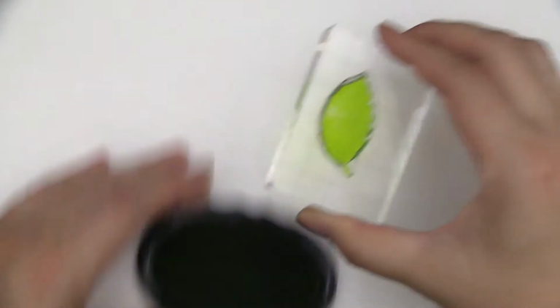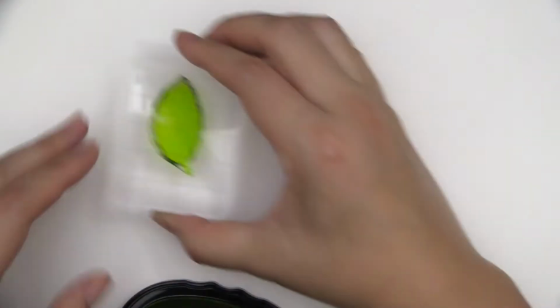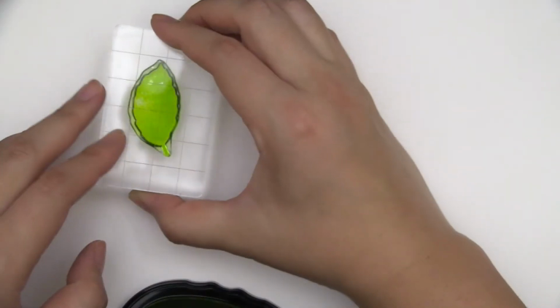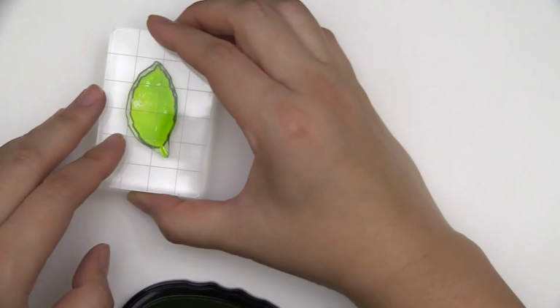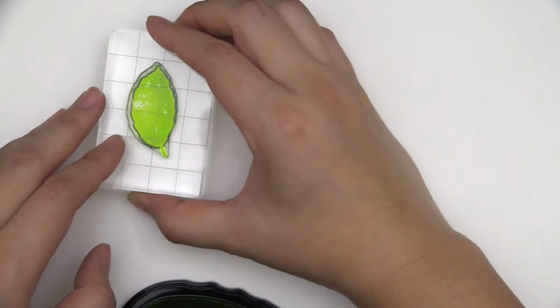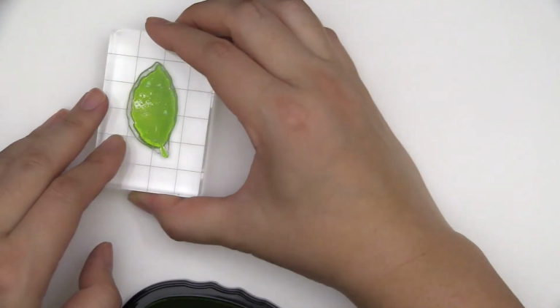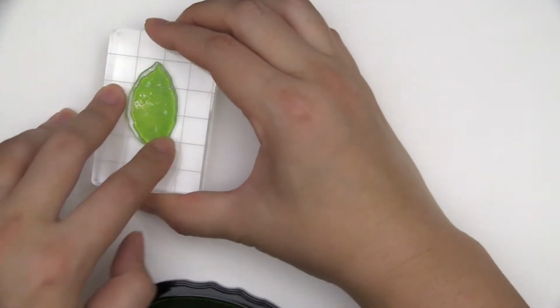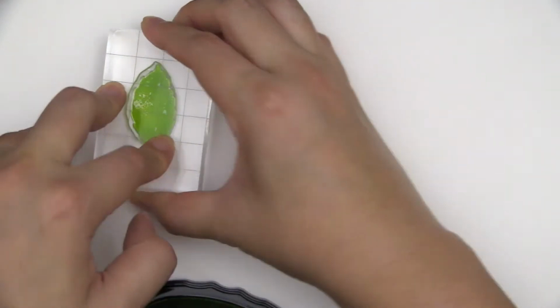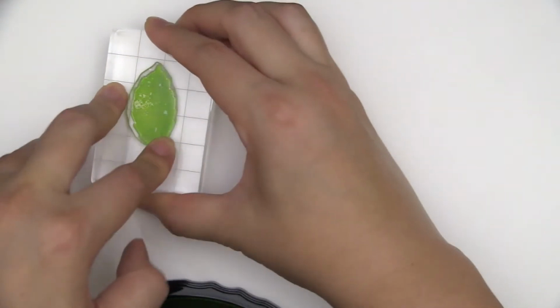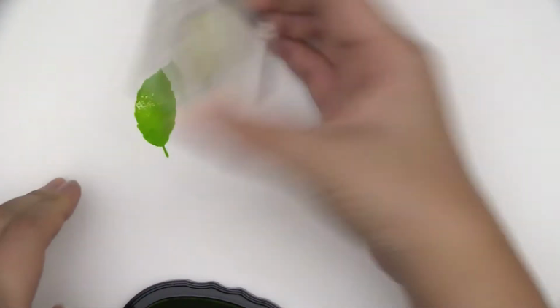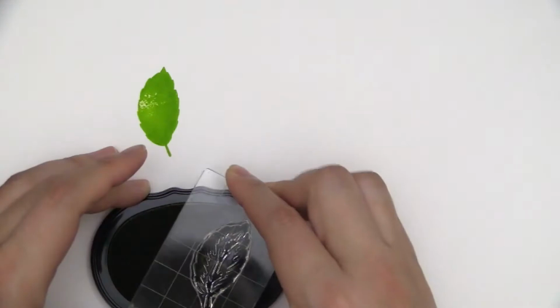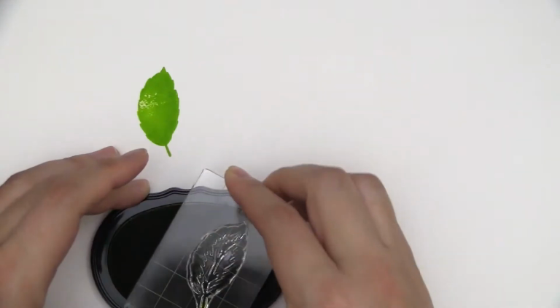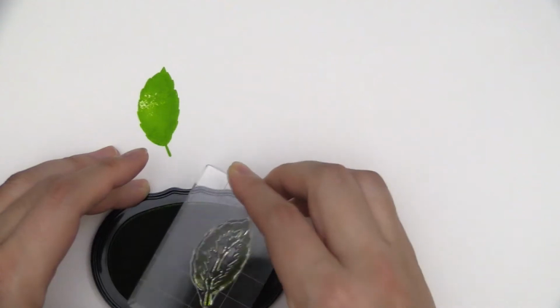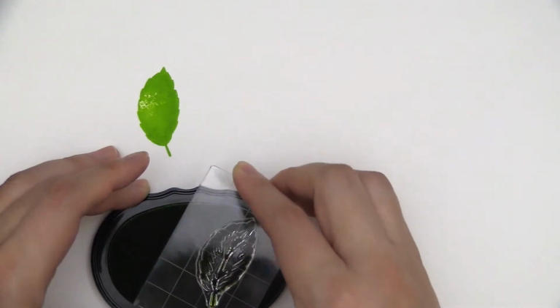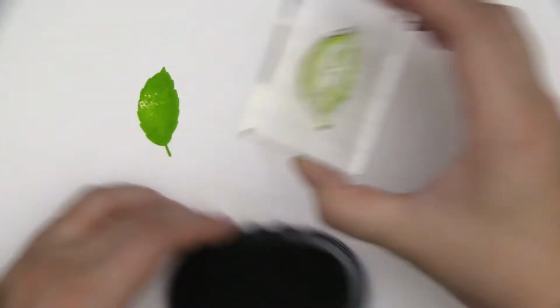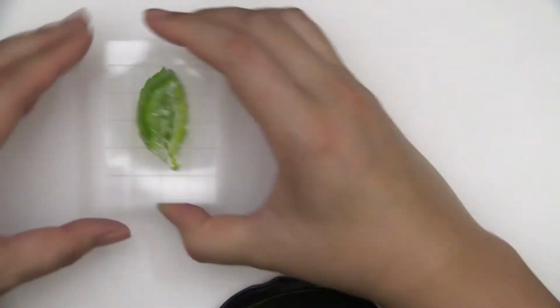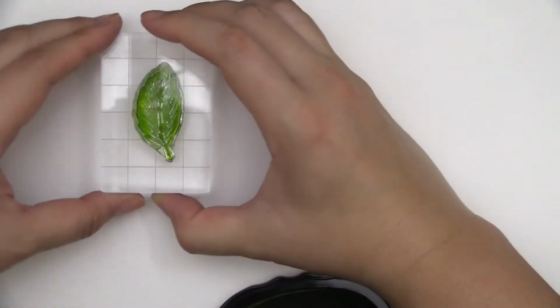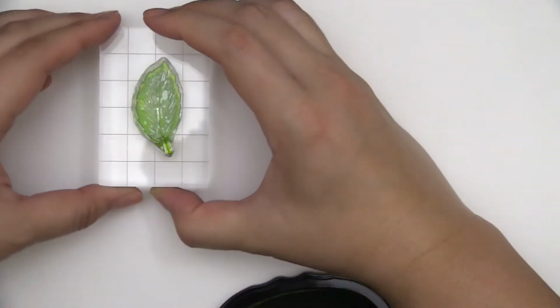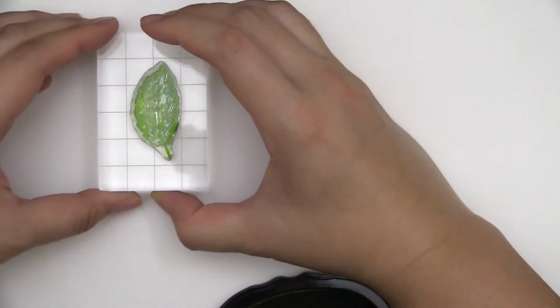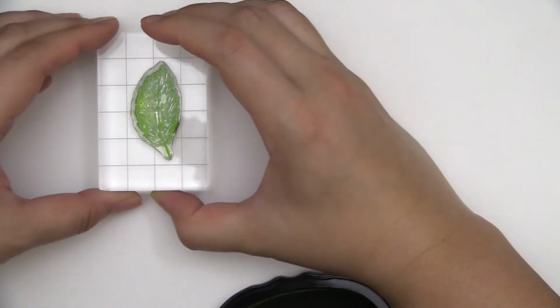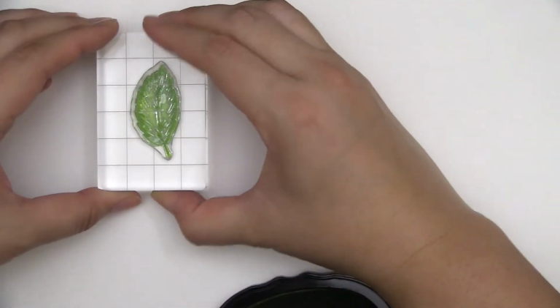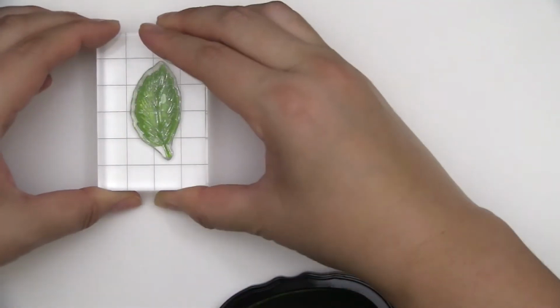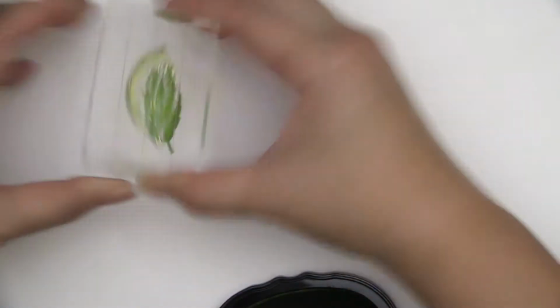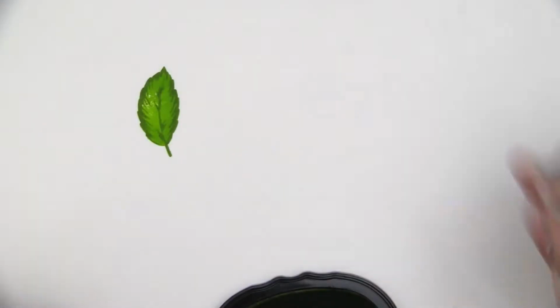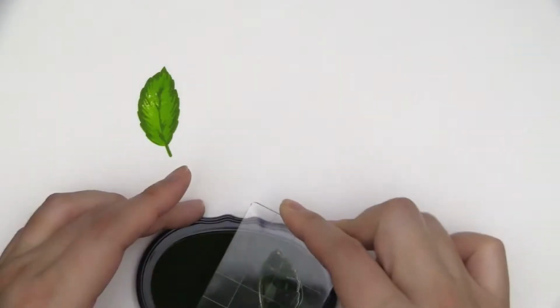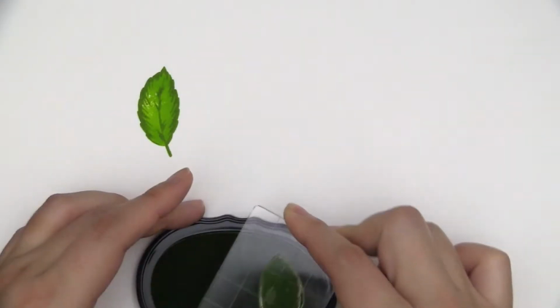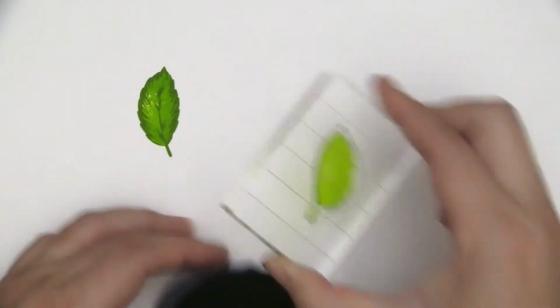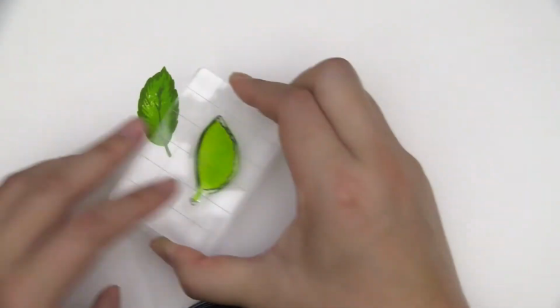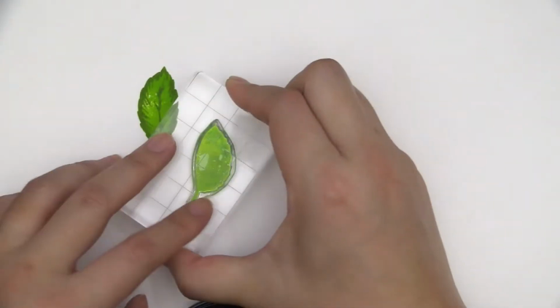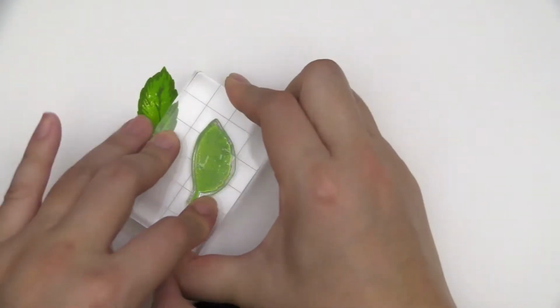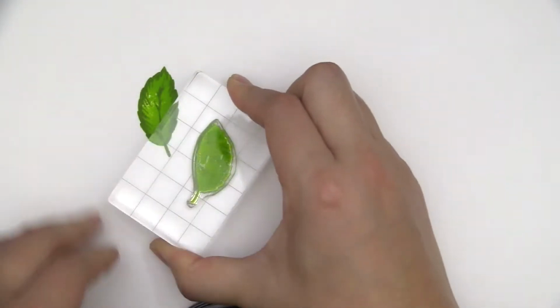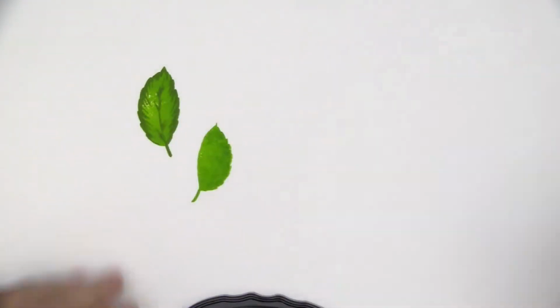This is the Basic Bloom Stem Set from Altenew. This is a 6x8 stem set with 21 individual stamps.